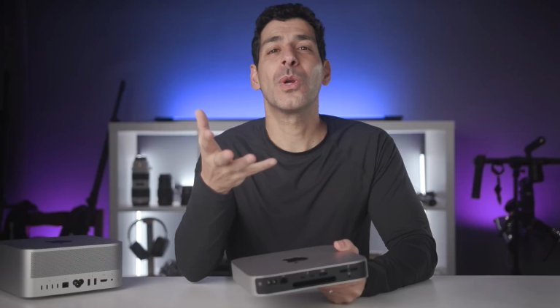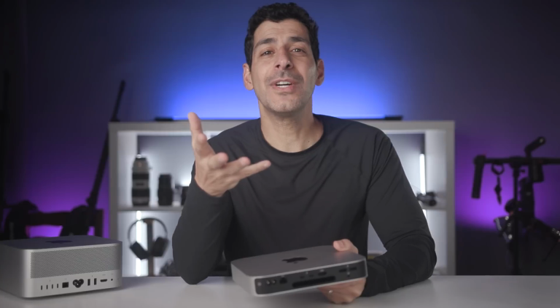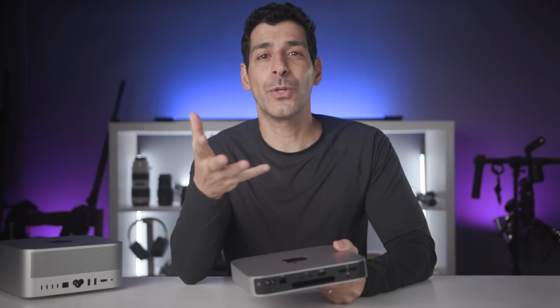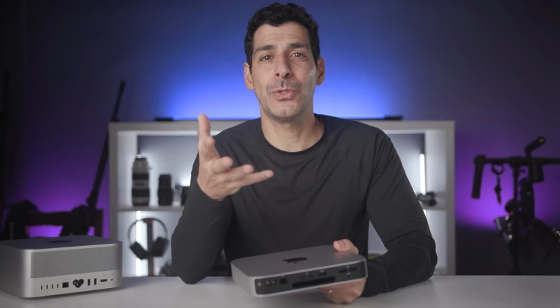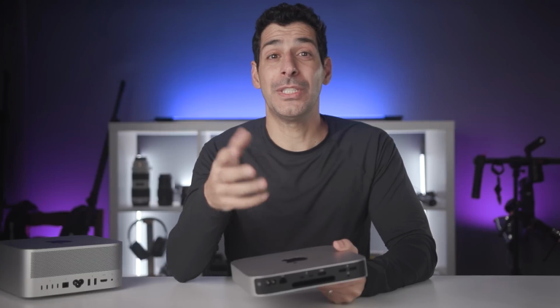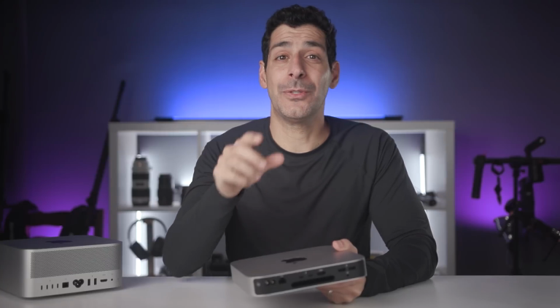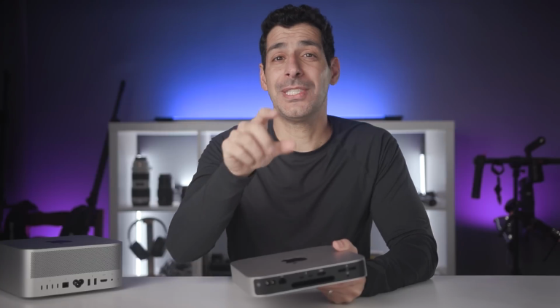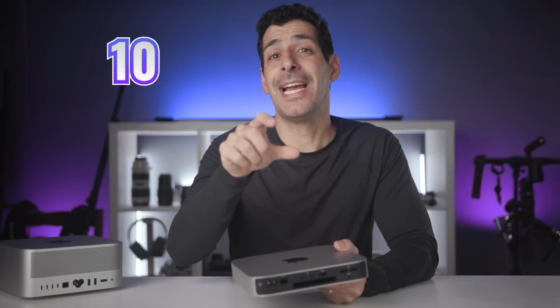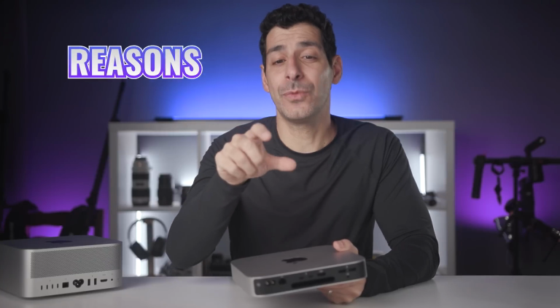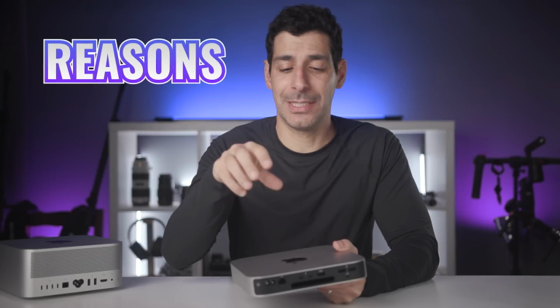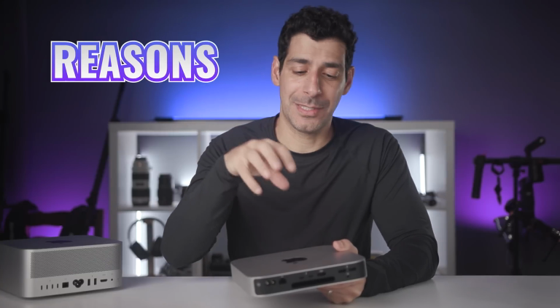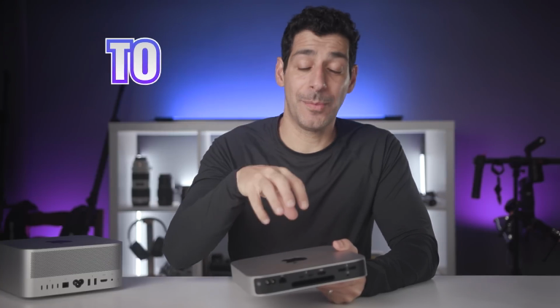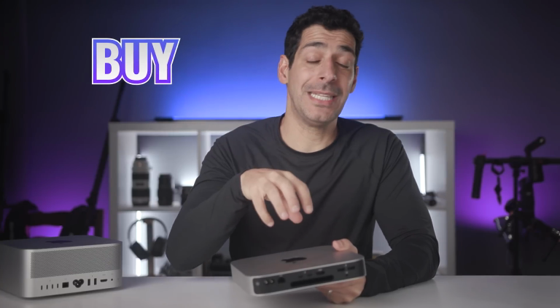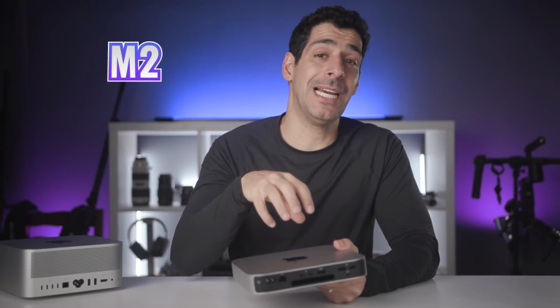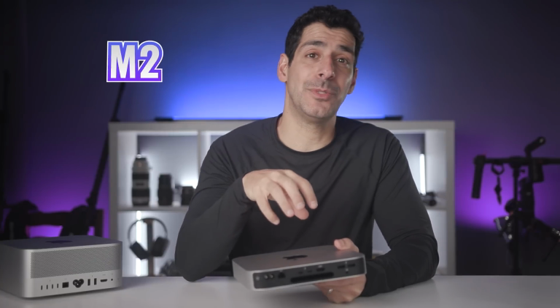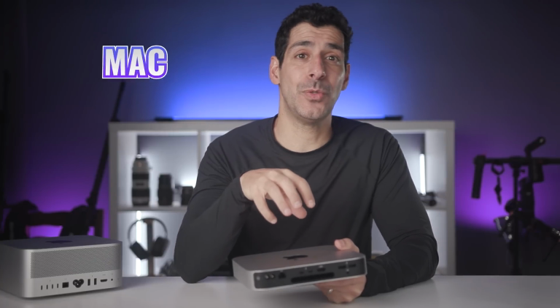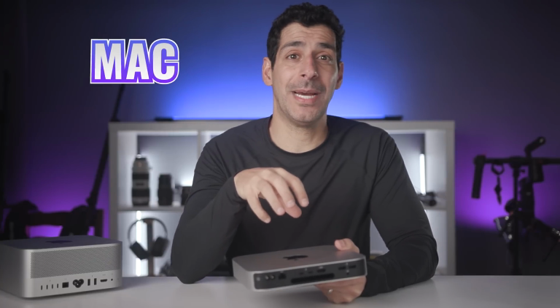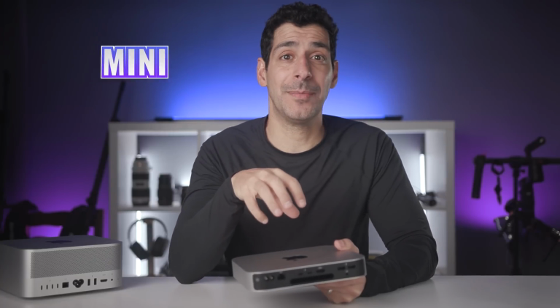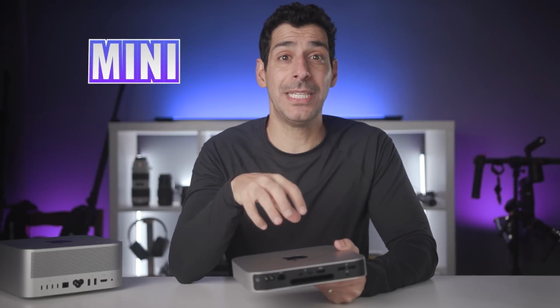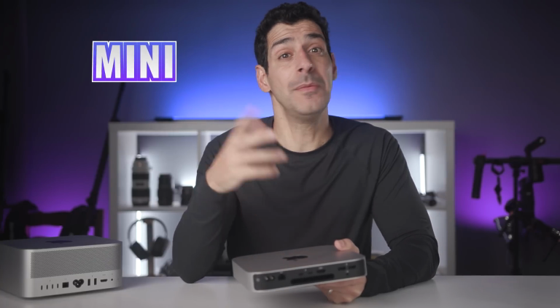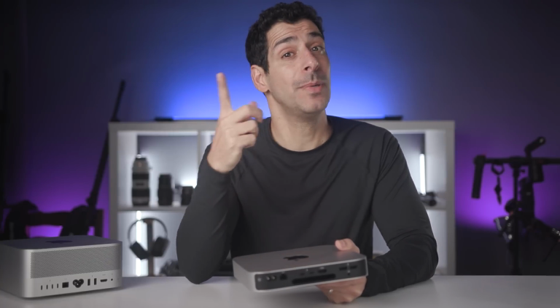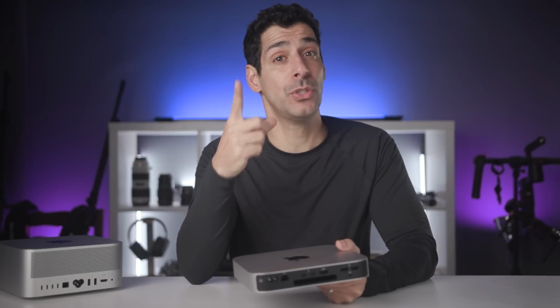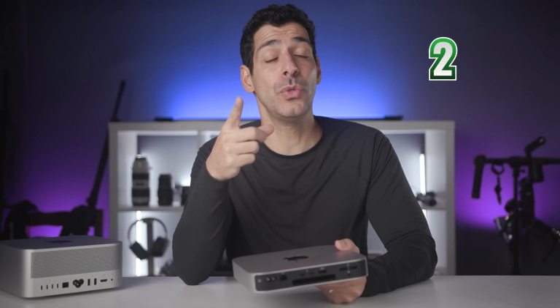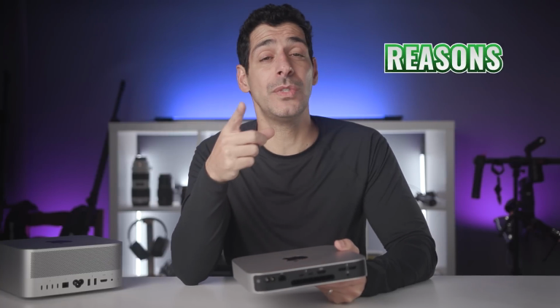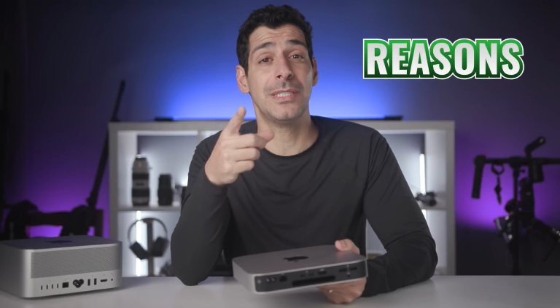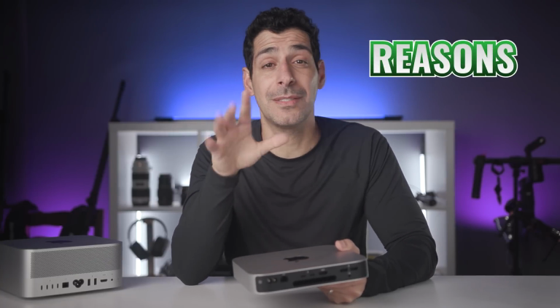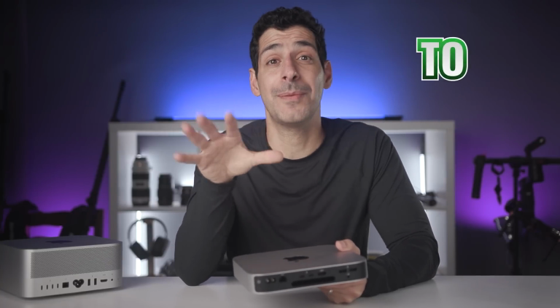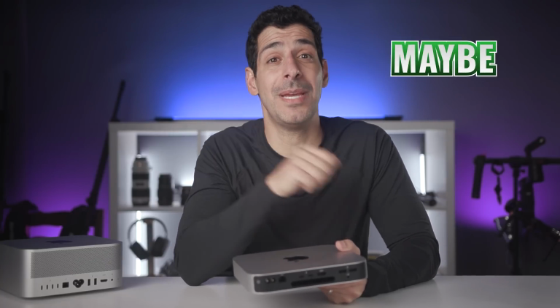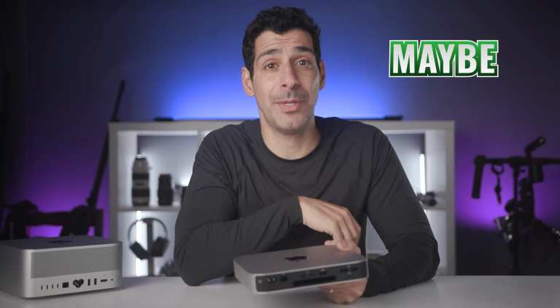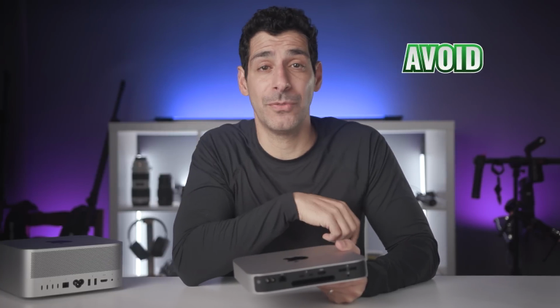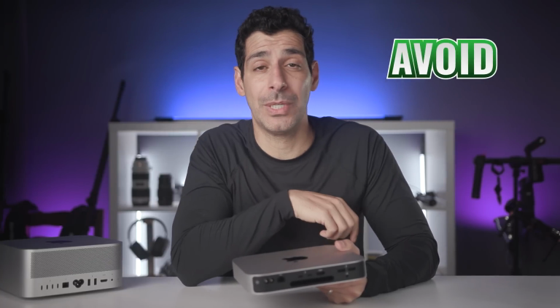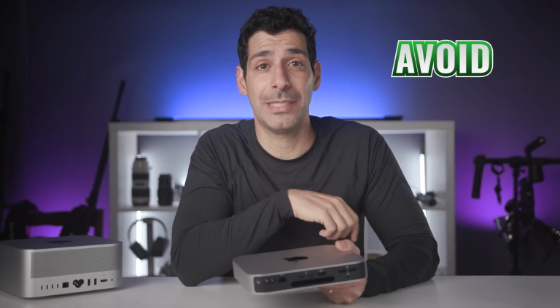What if I told you that there are 10 reasons to buy the M2 Mac Mini, but two reasons to maybe avoid it?